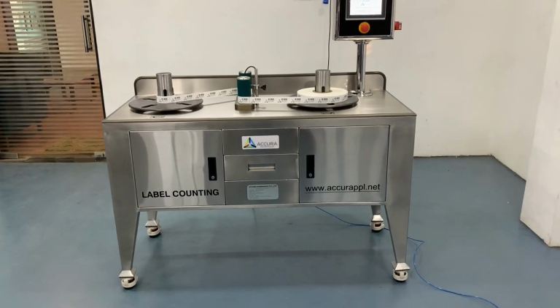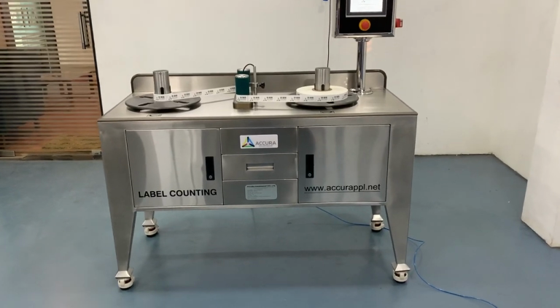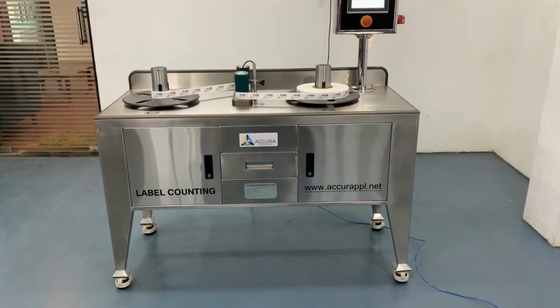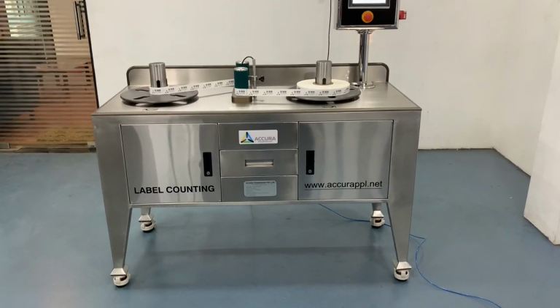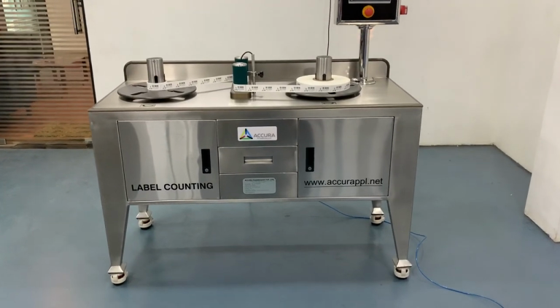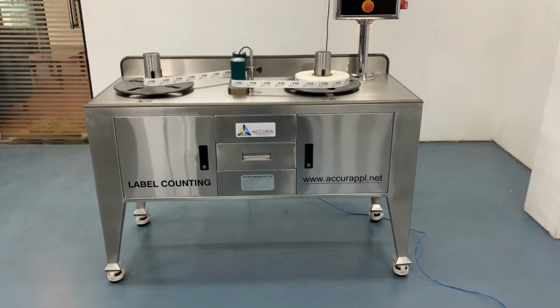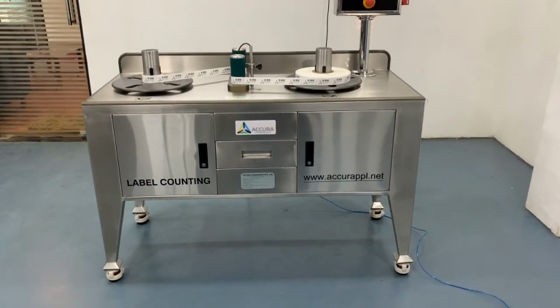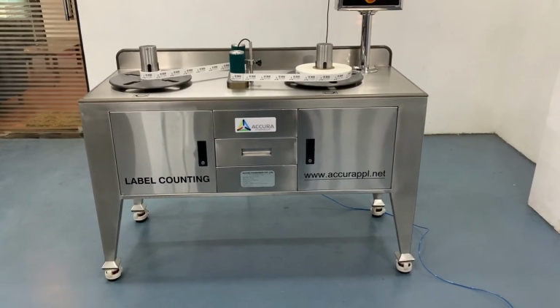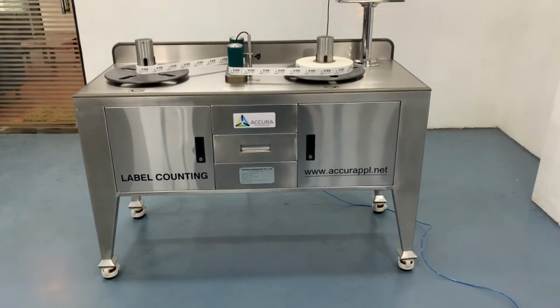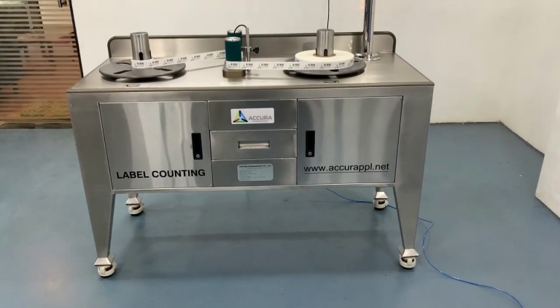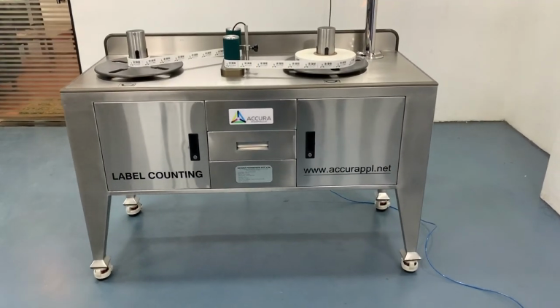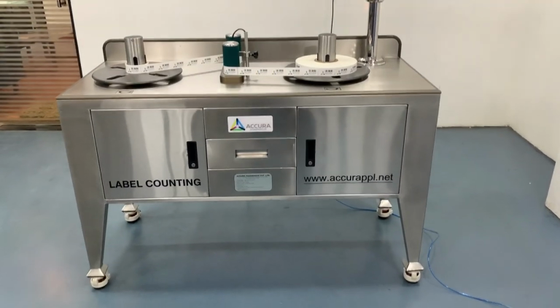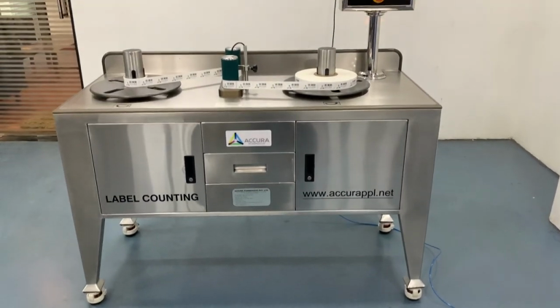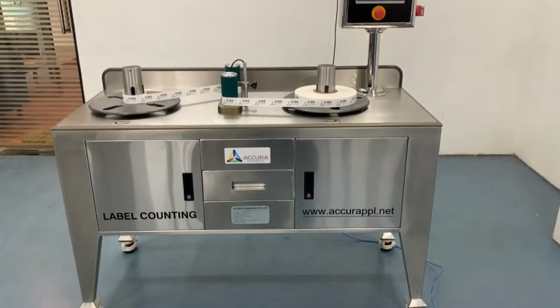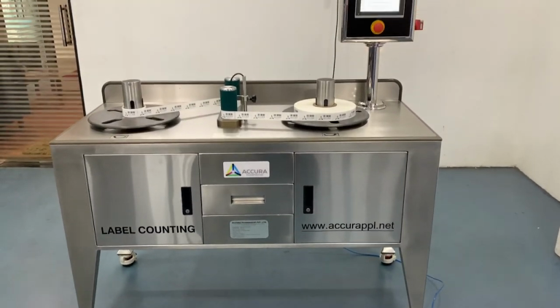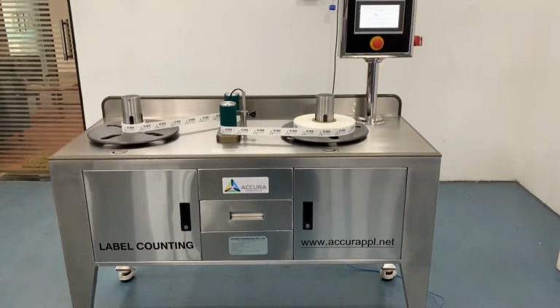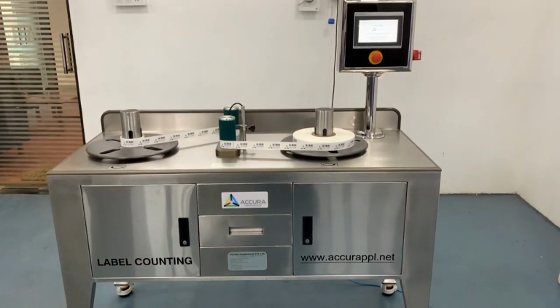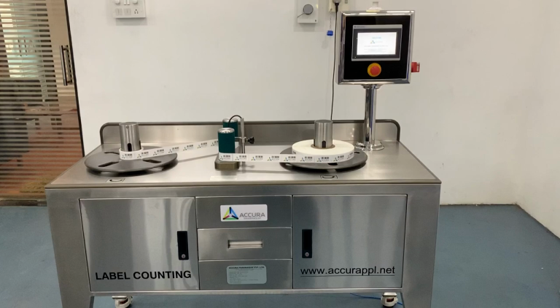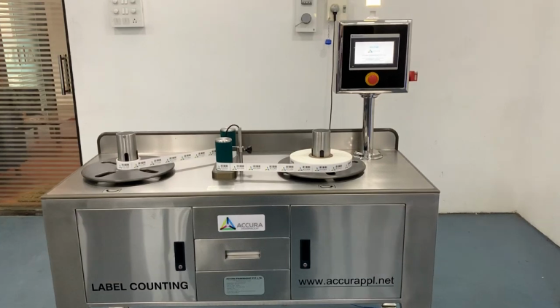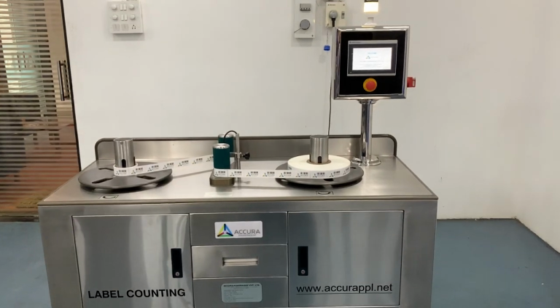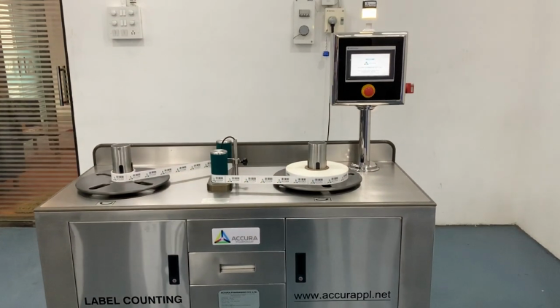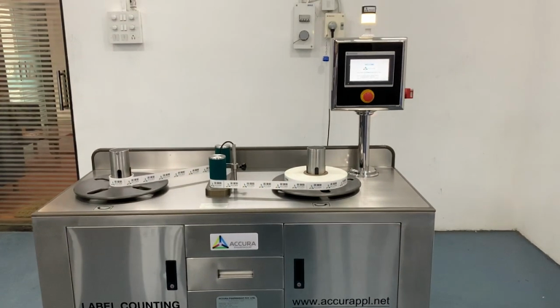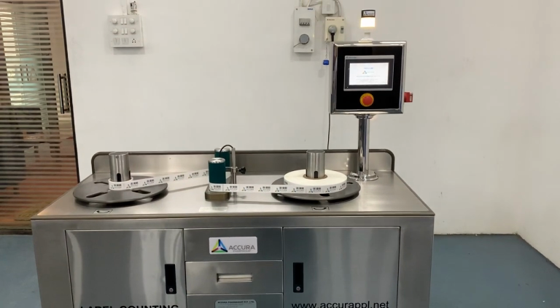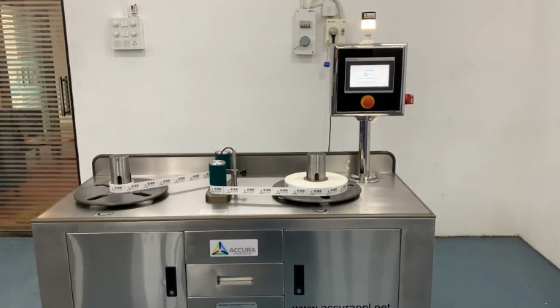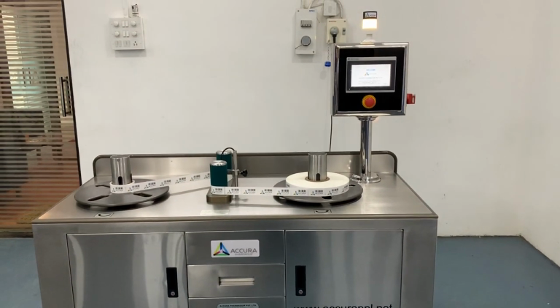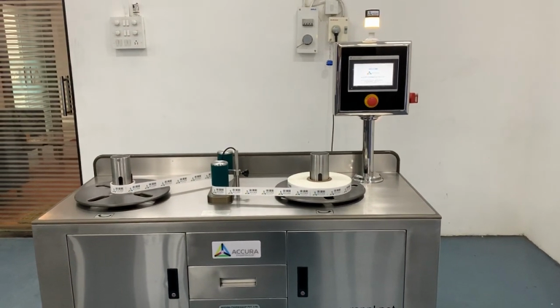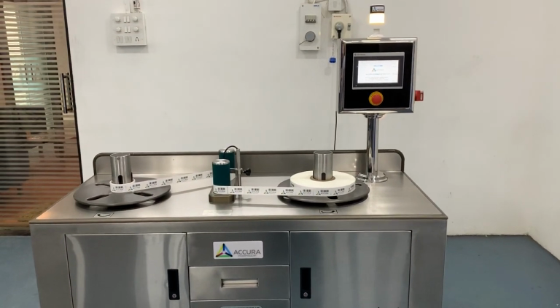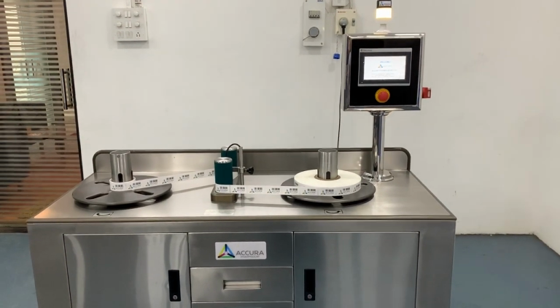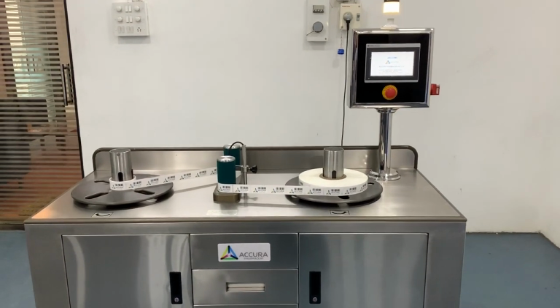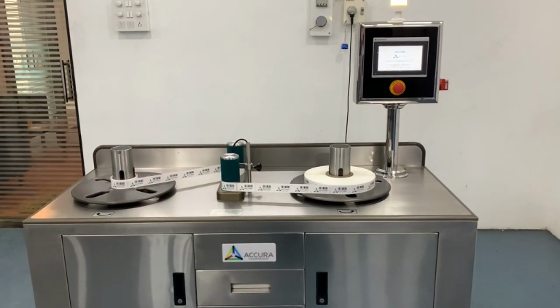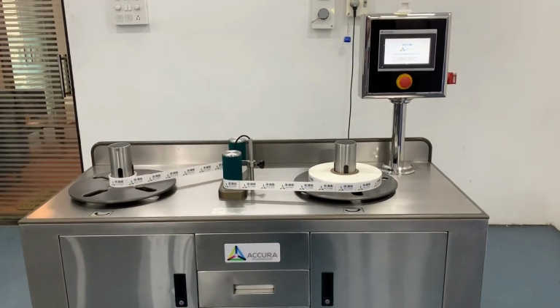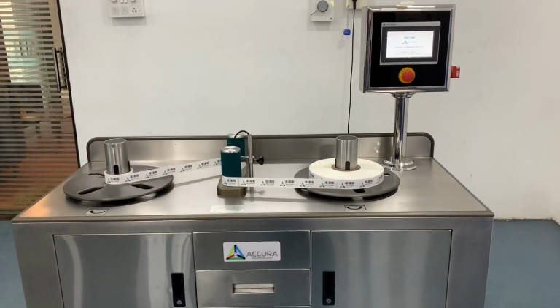The Roll Label Counting Machine, manufactured and presented by Acura Pharmacid Private Limited.